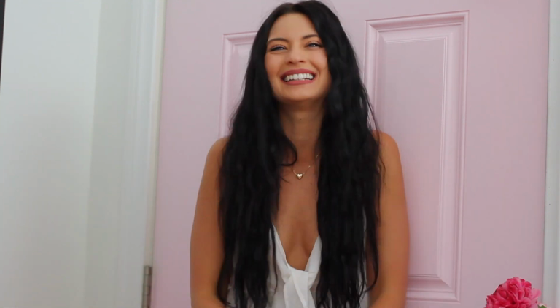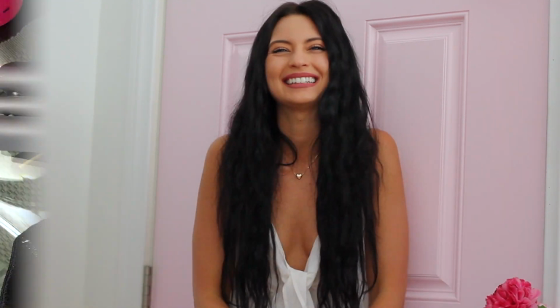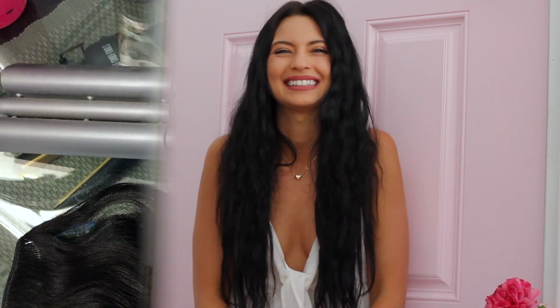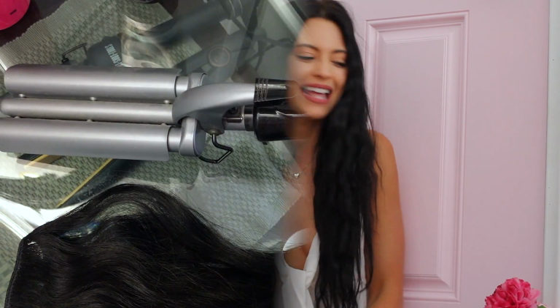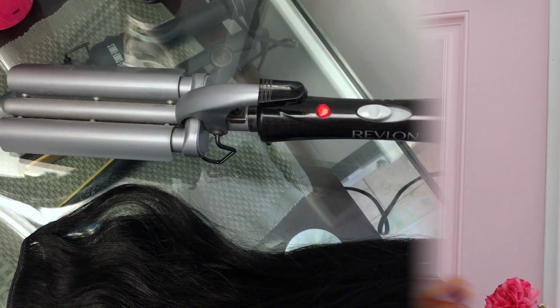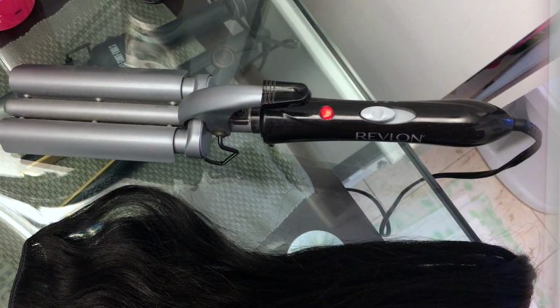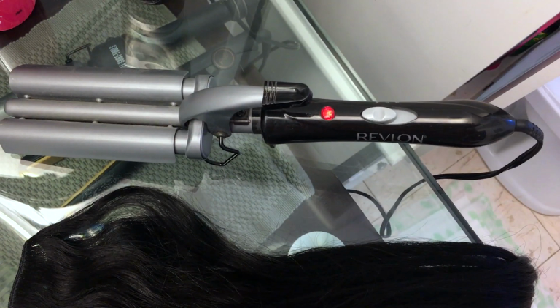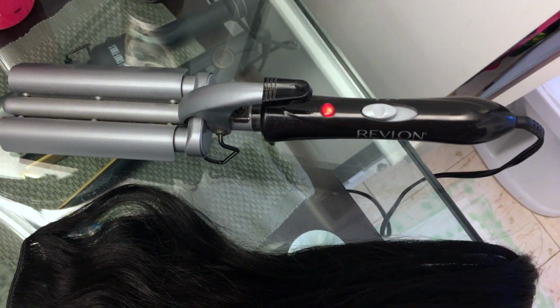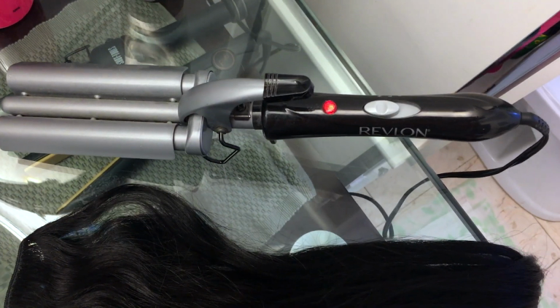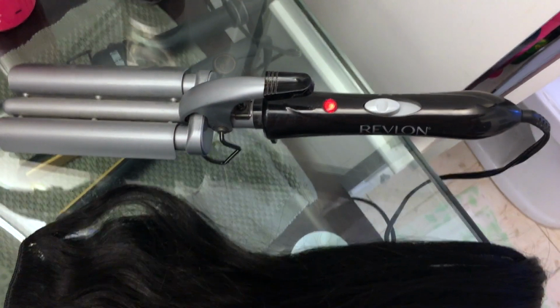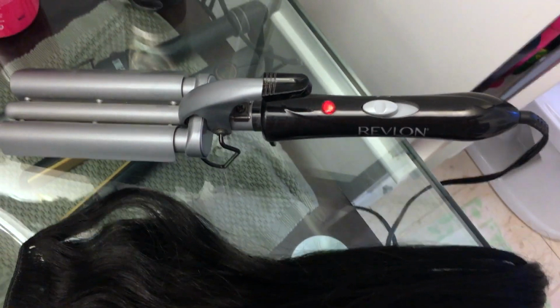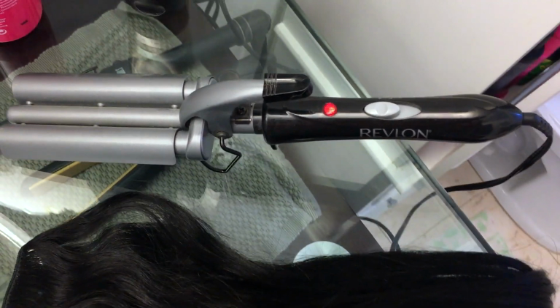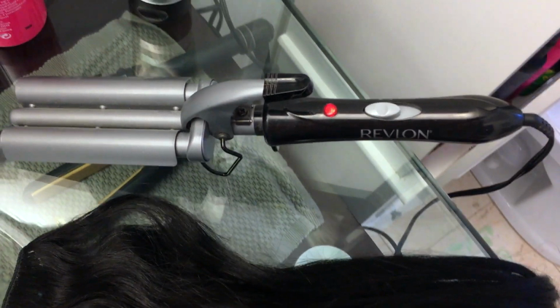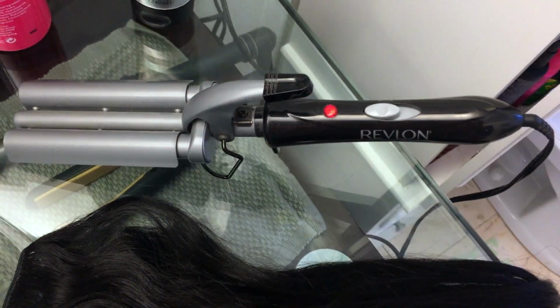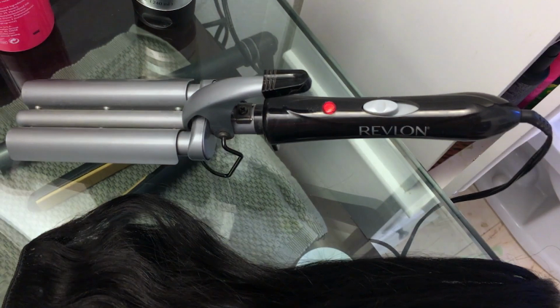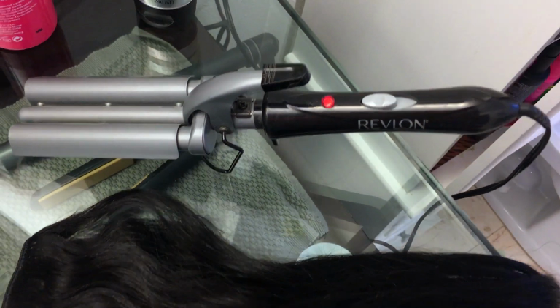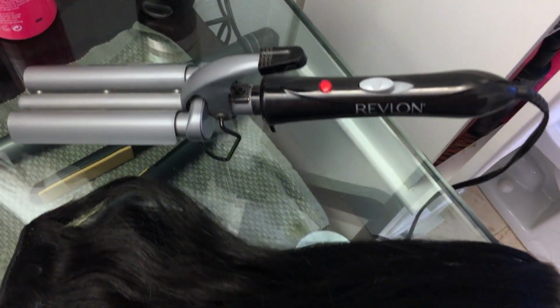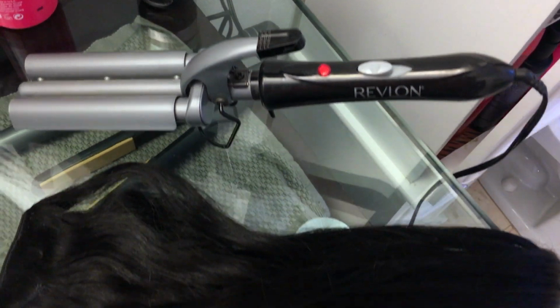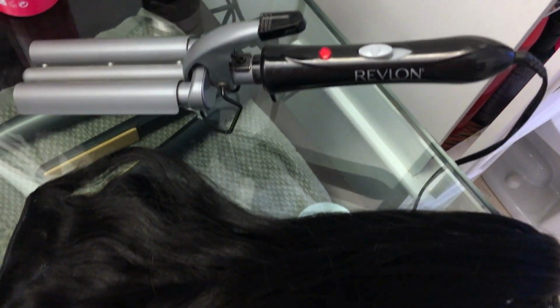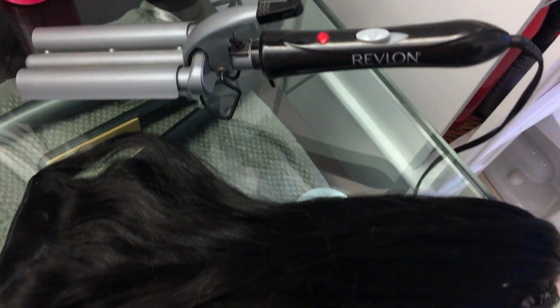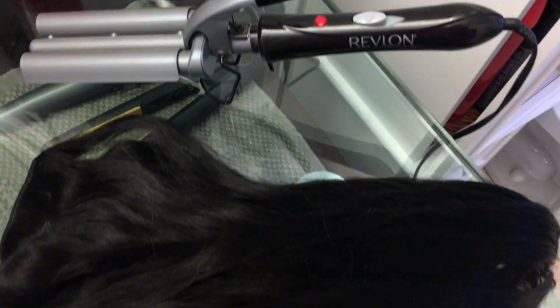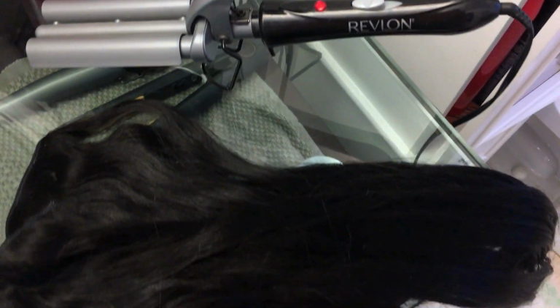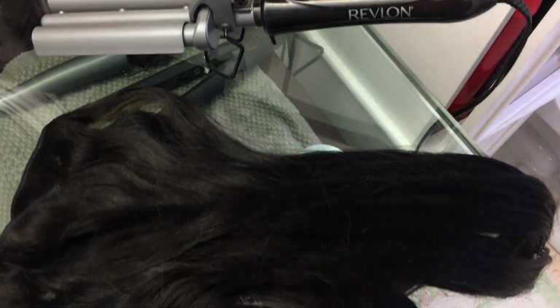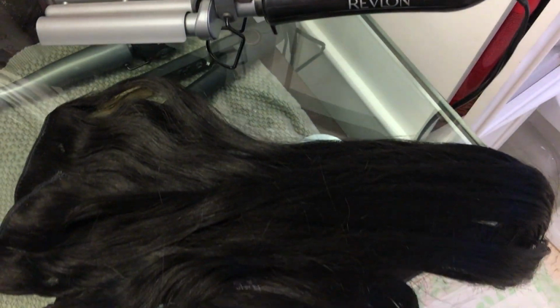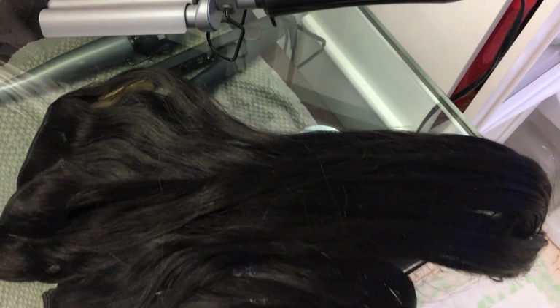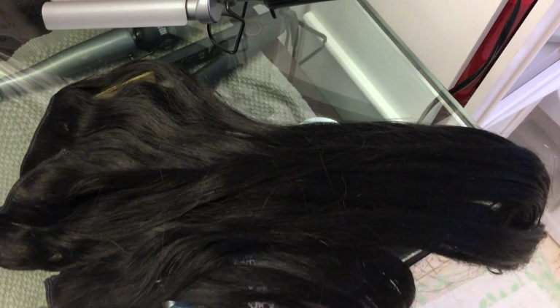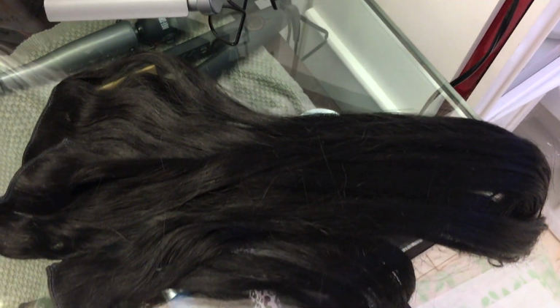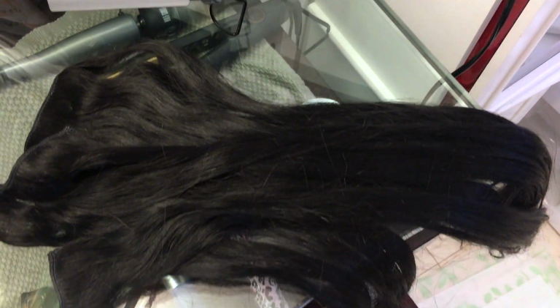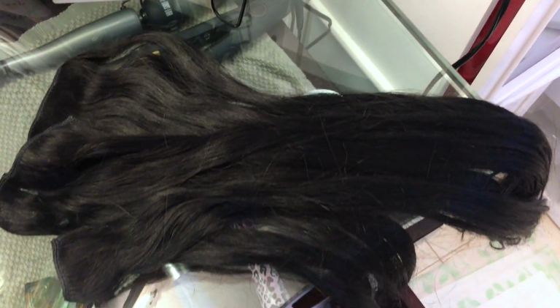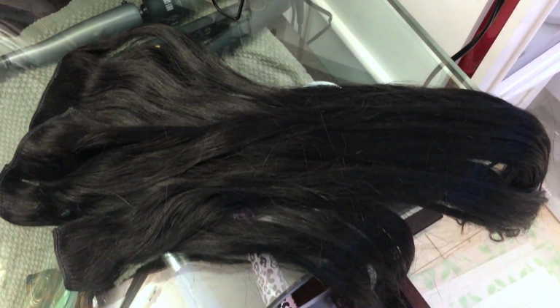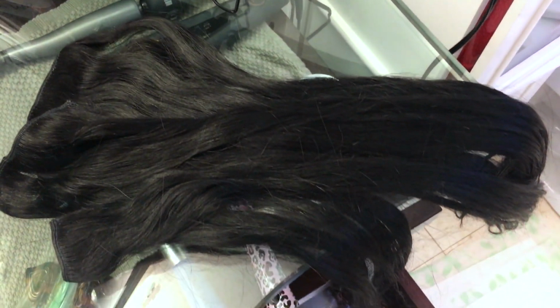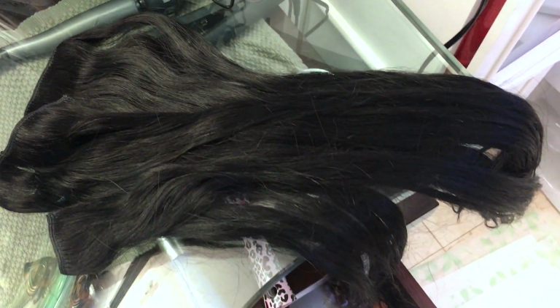The first thing you're going to need is a waver. I have one from Revlon that was from Walmart back in the day, and my extensions.